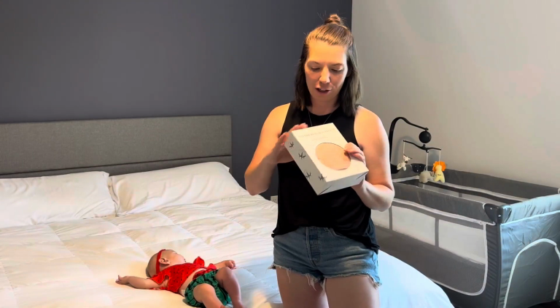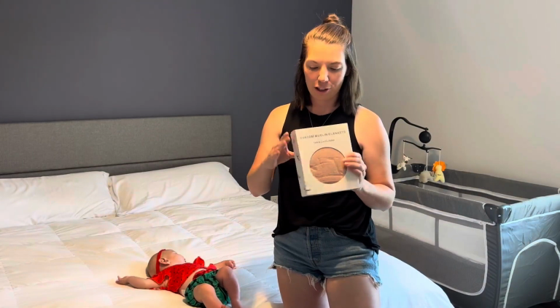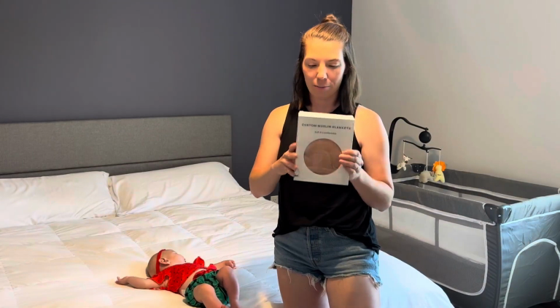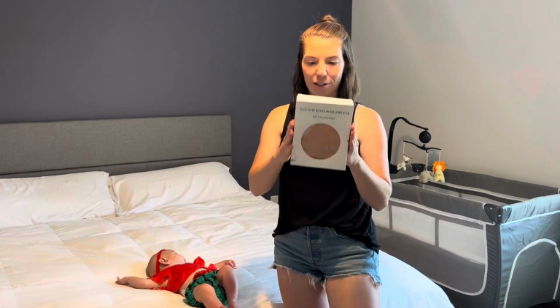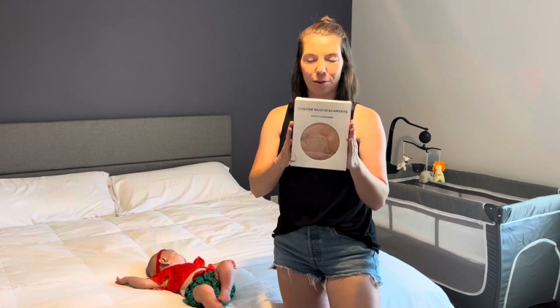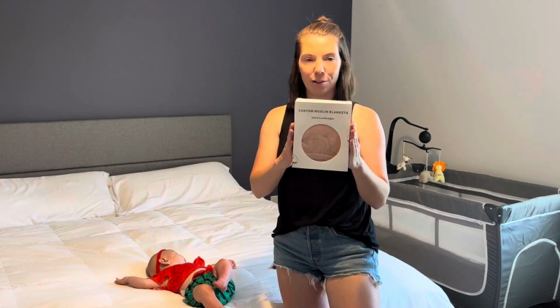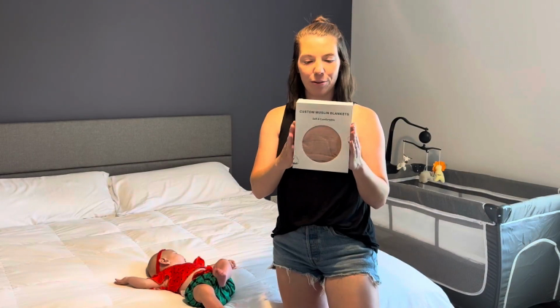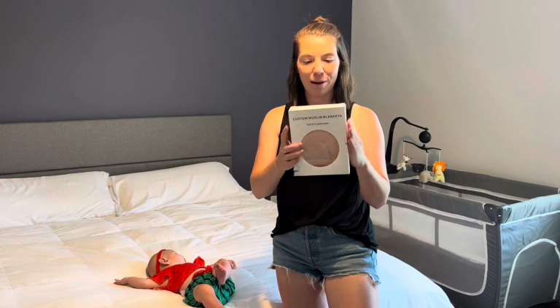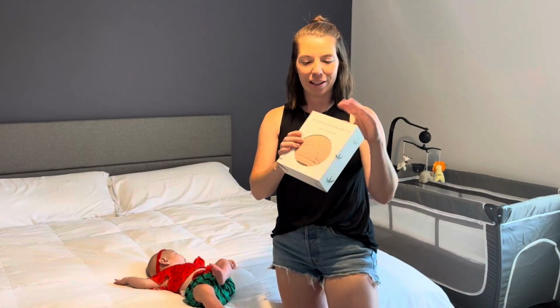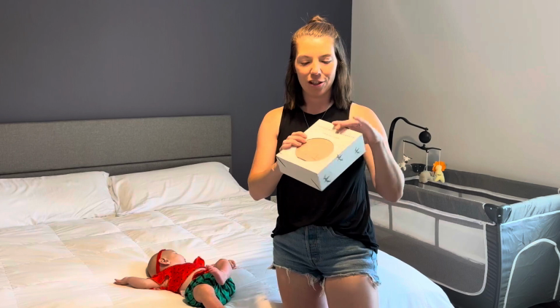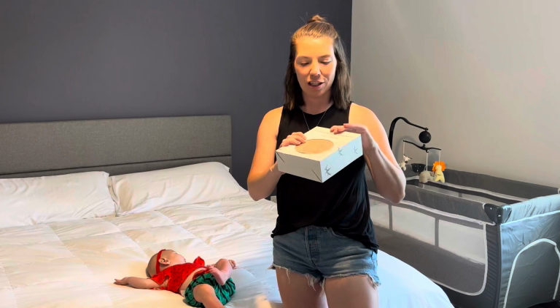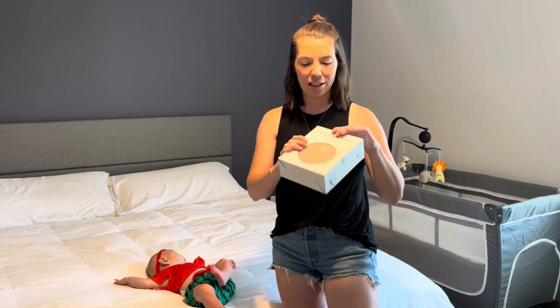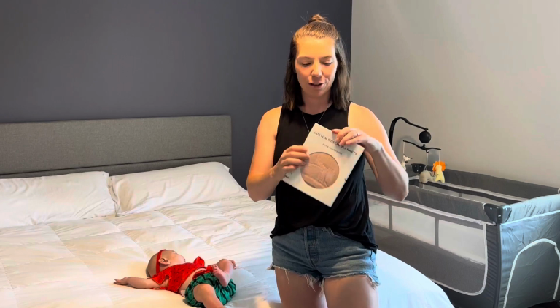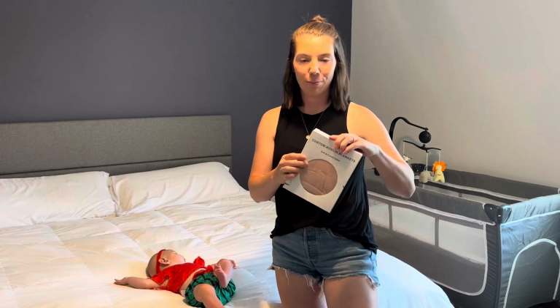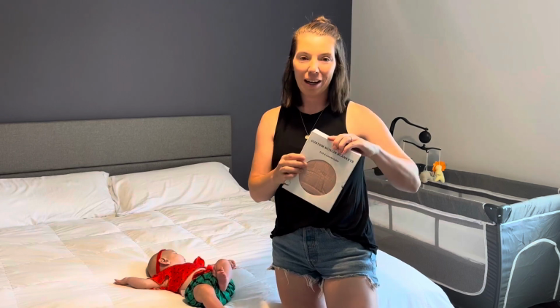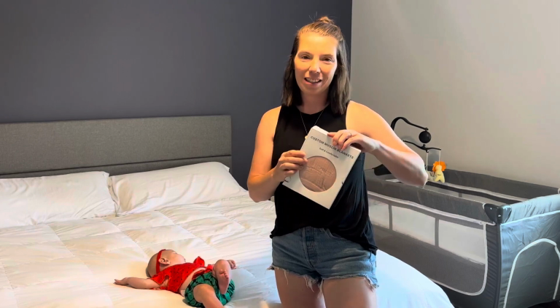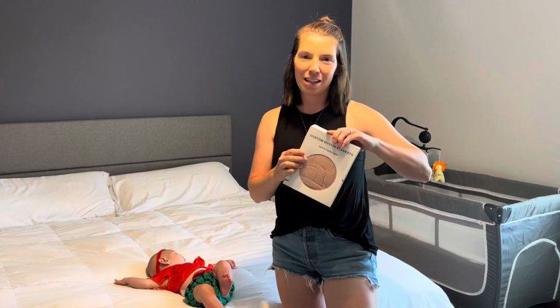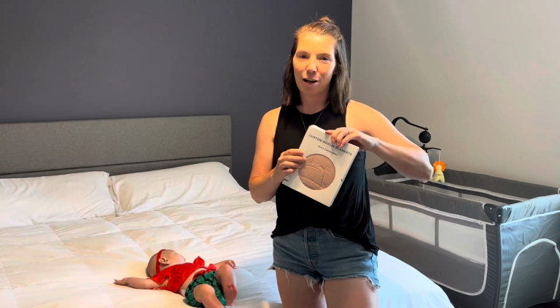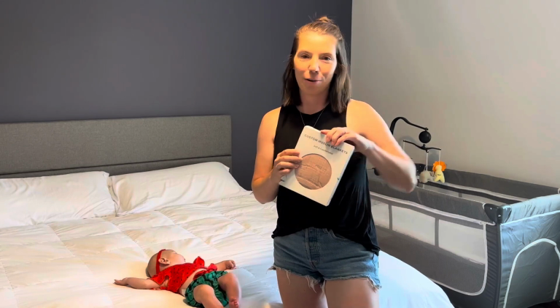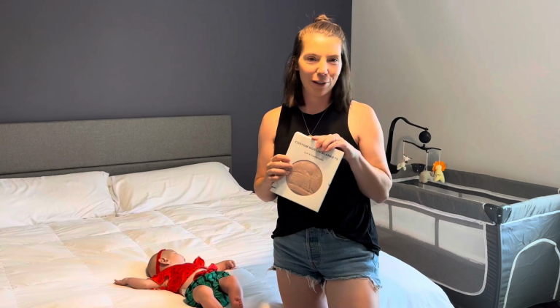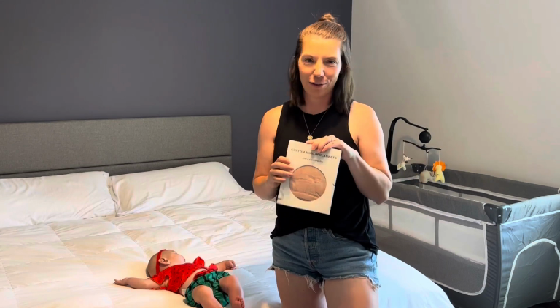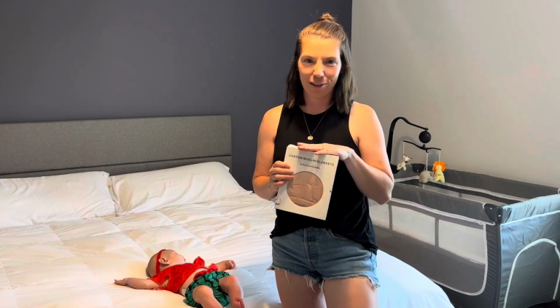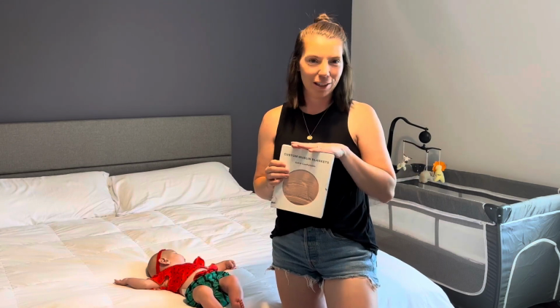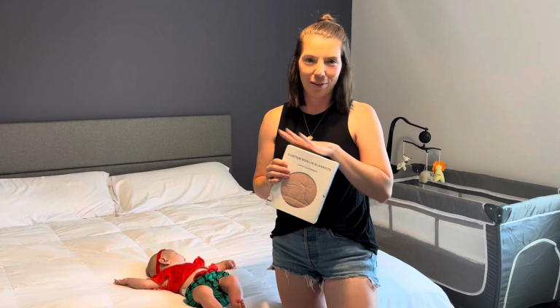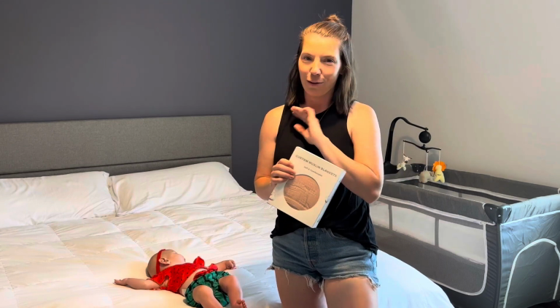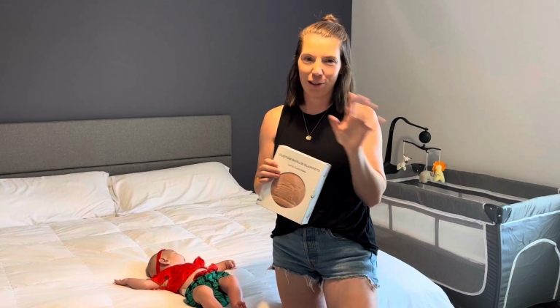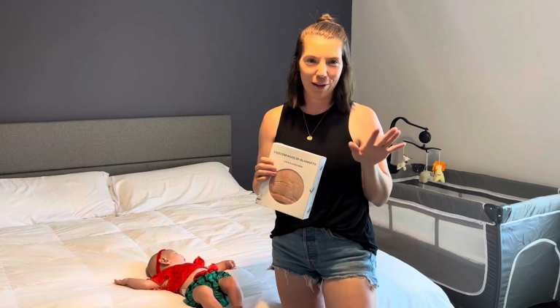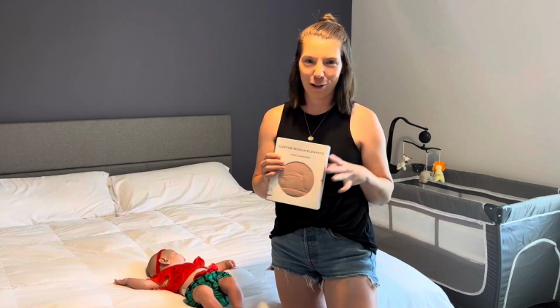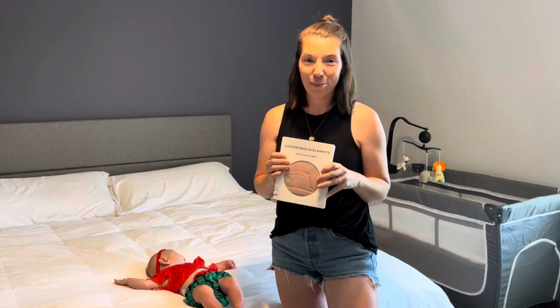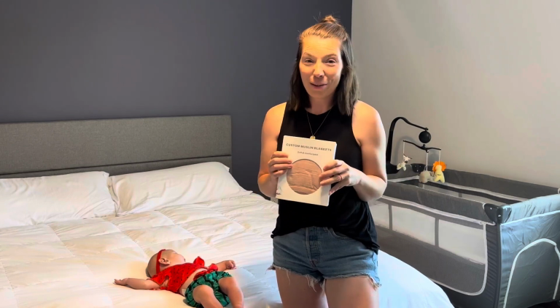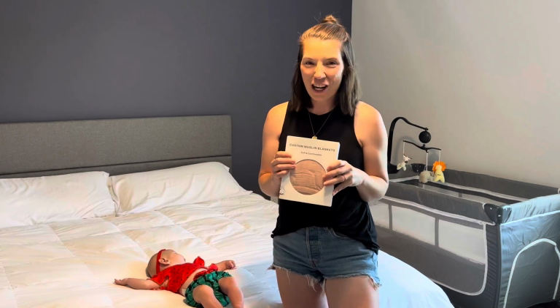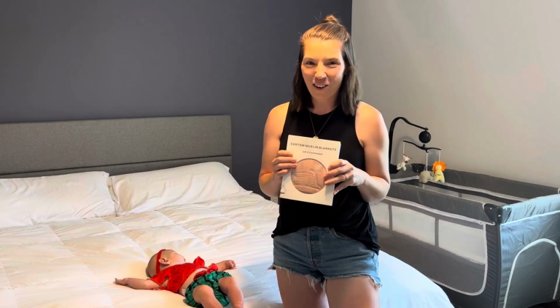It comes packaged so cute in this little box, perfect for gift giving. It would be great for a baby shower.